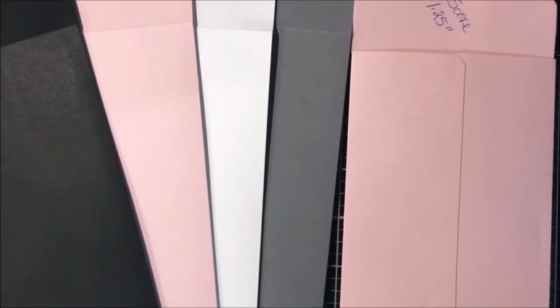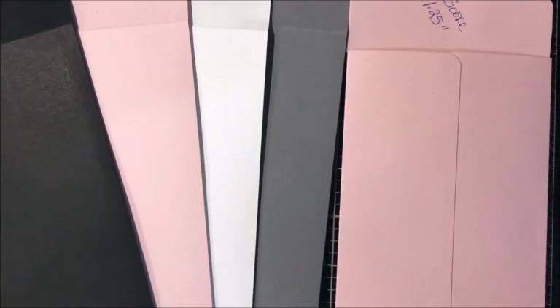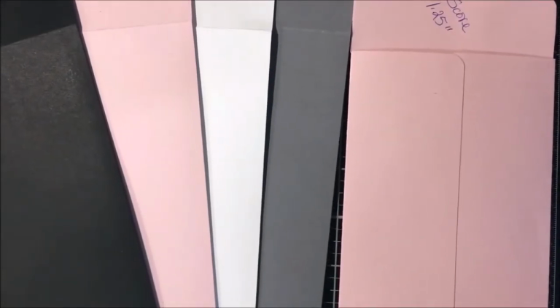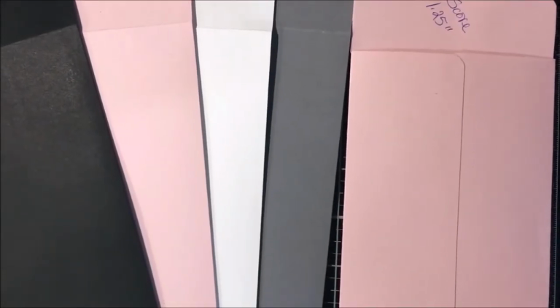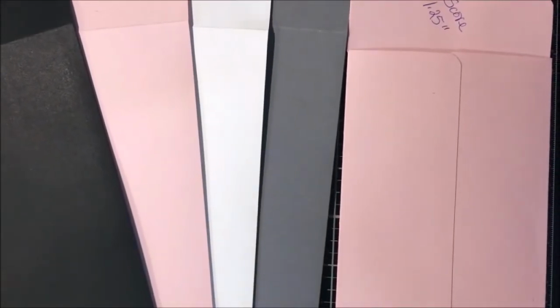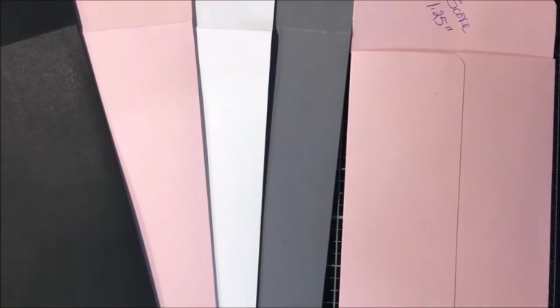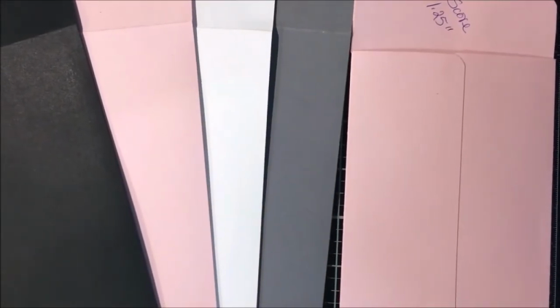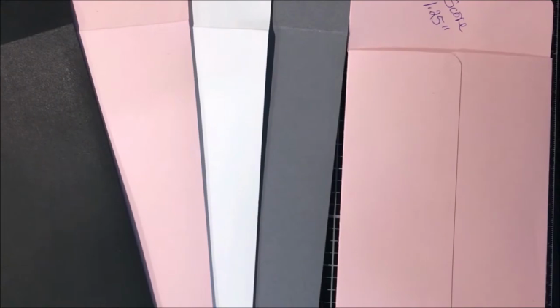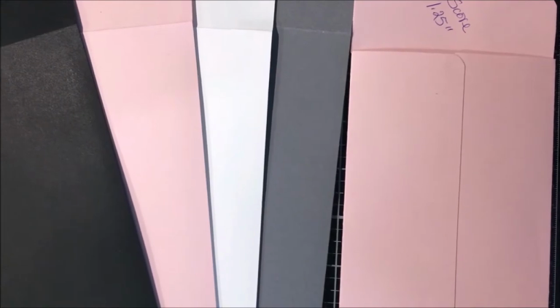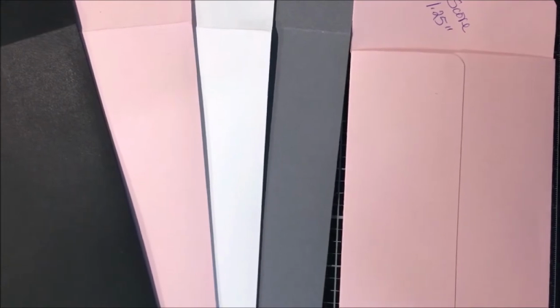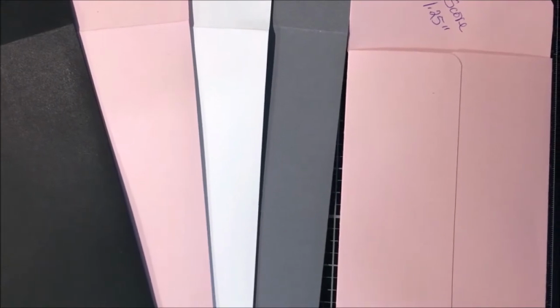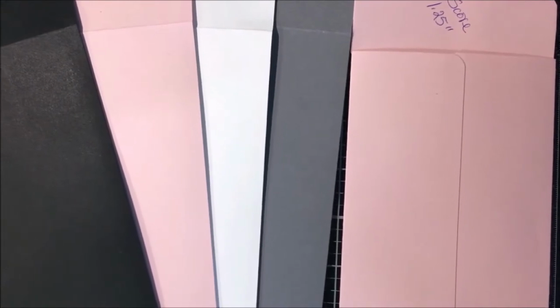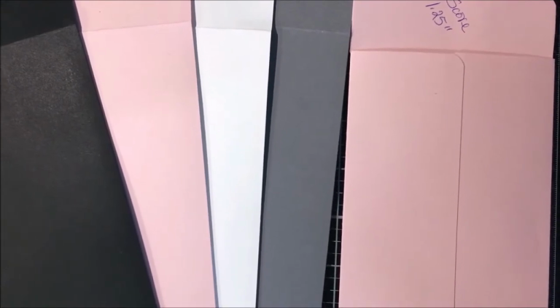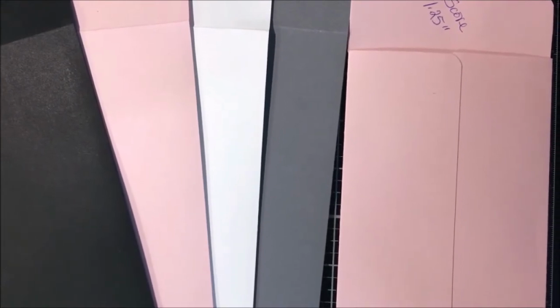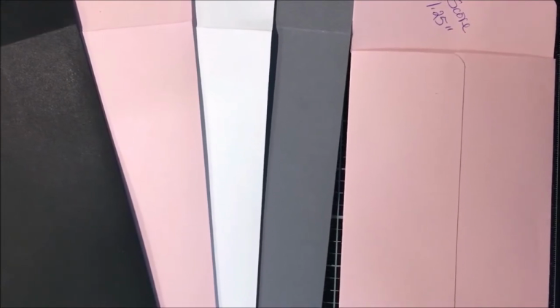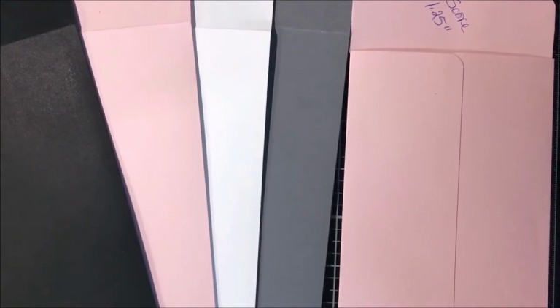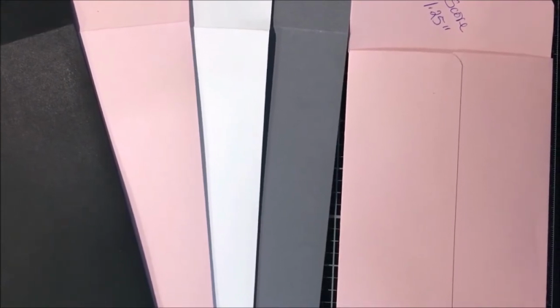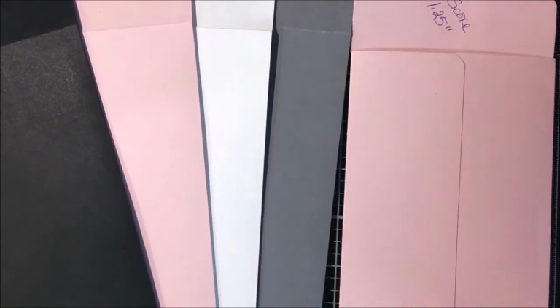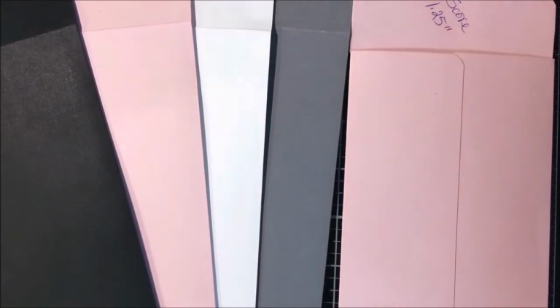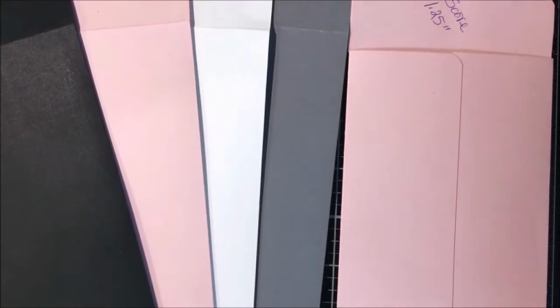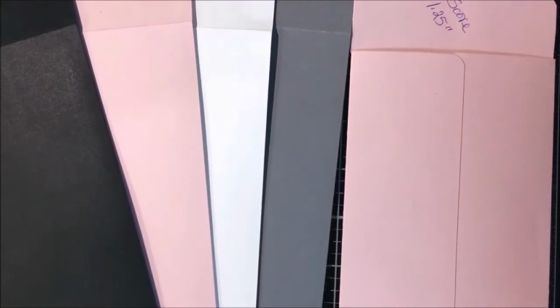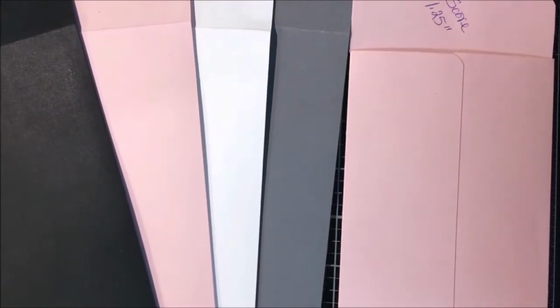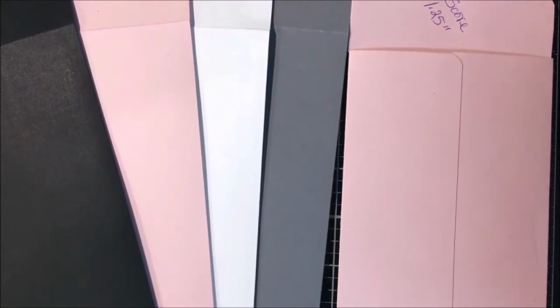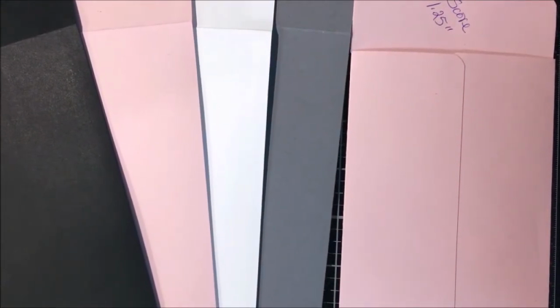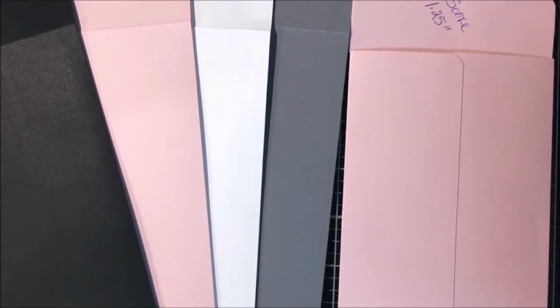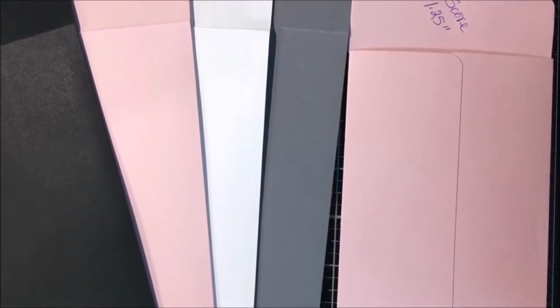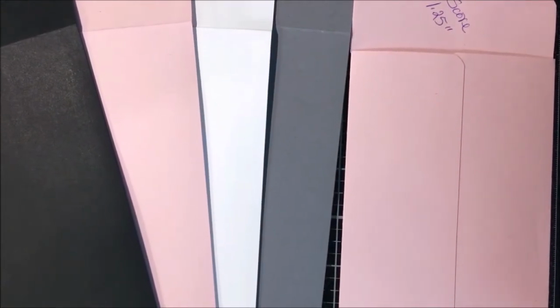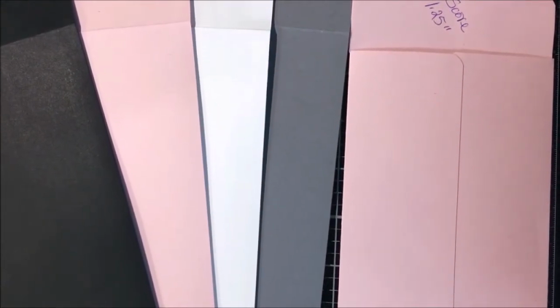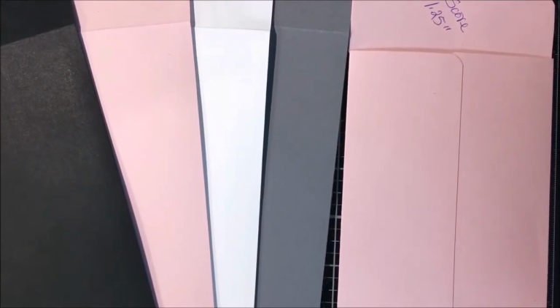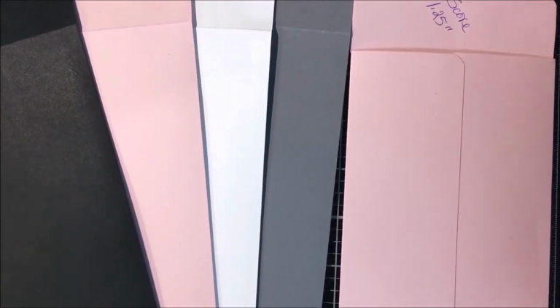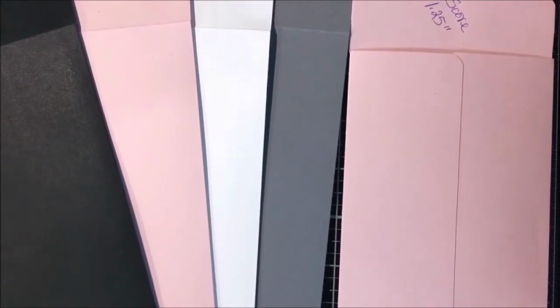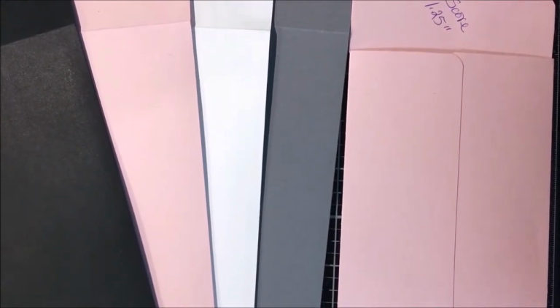Welcome, friends. Today, I'm going to show you how to make your own envelopes for your slimline cards.